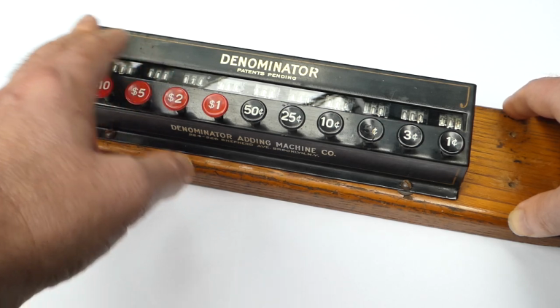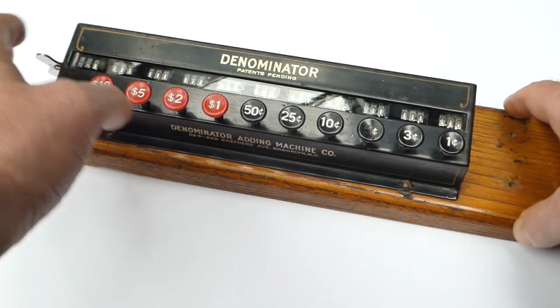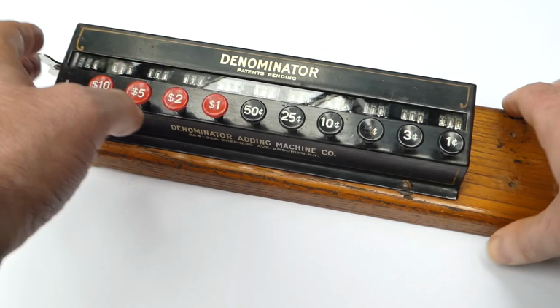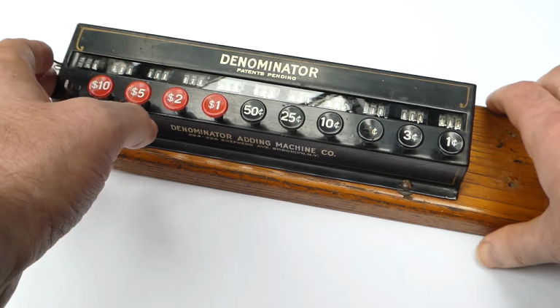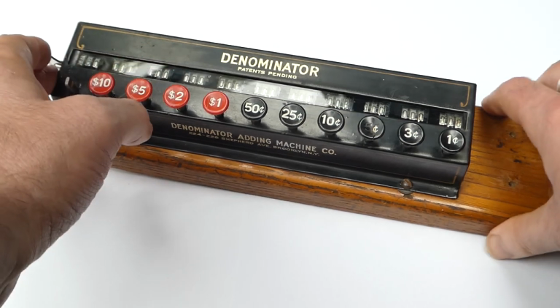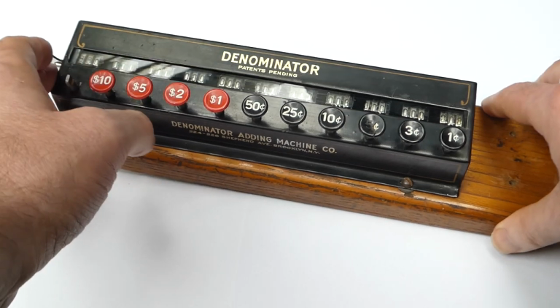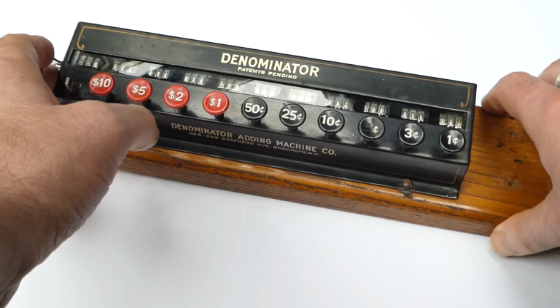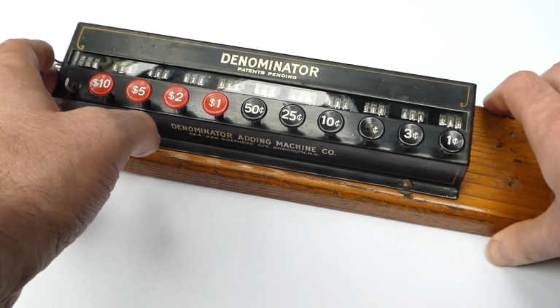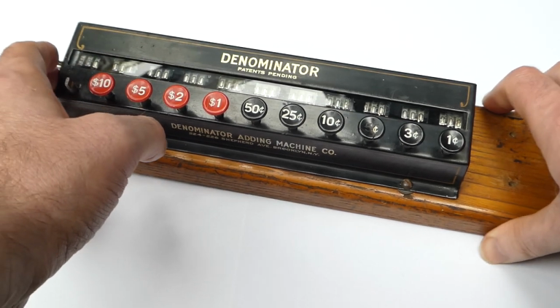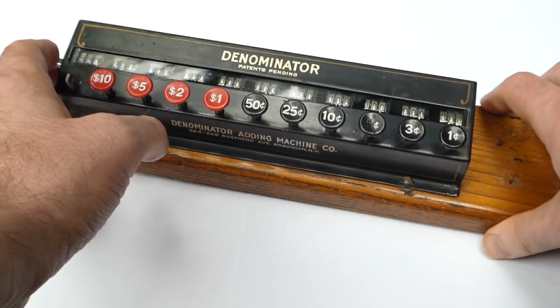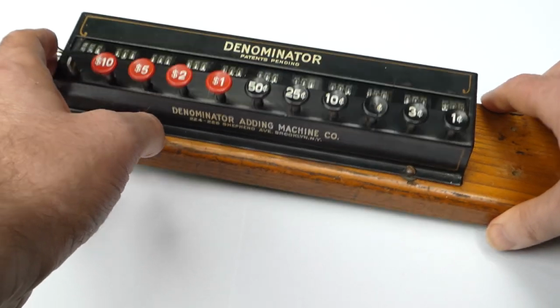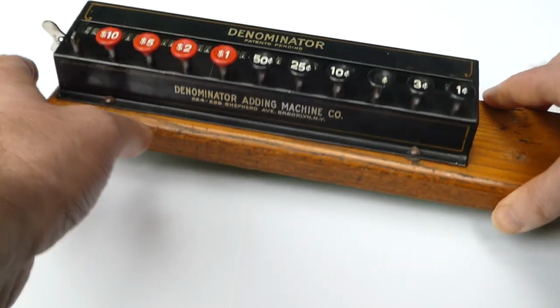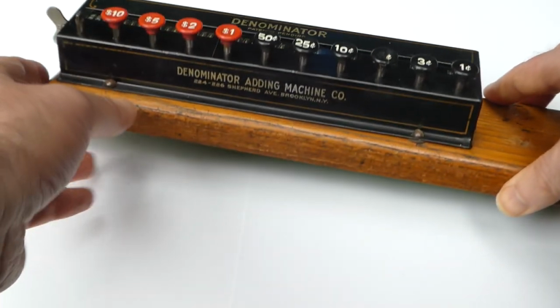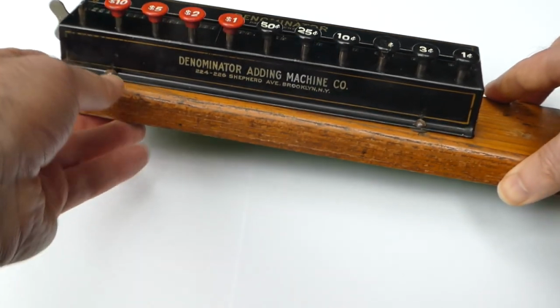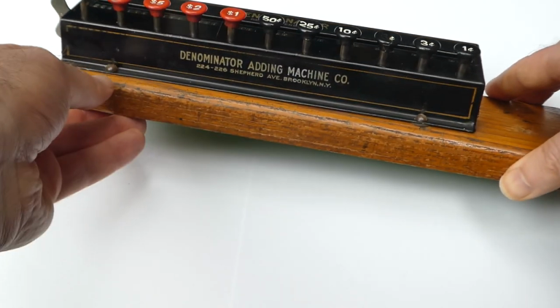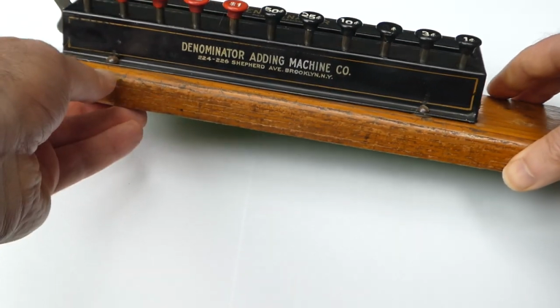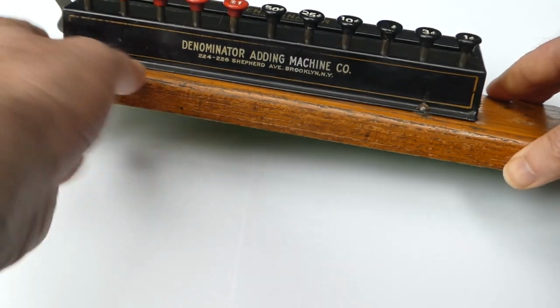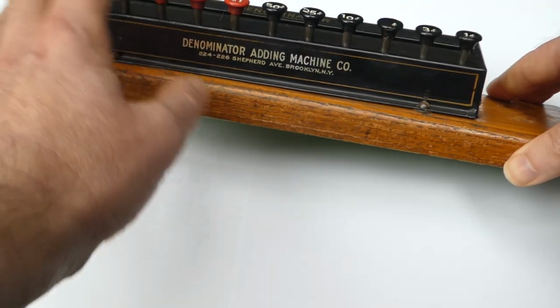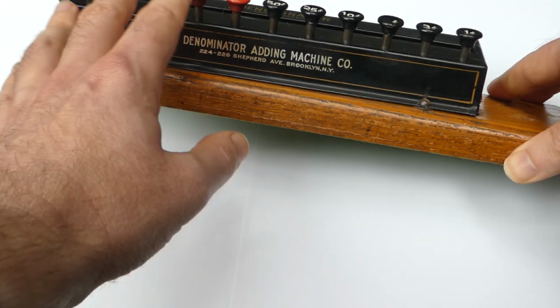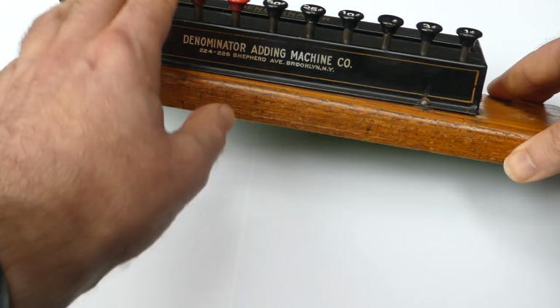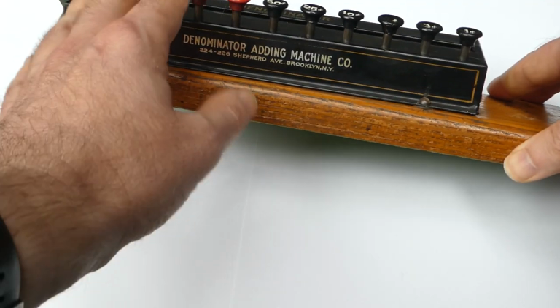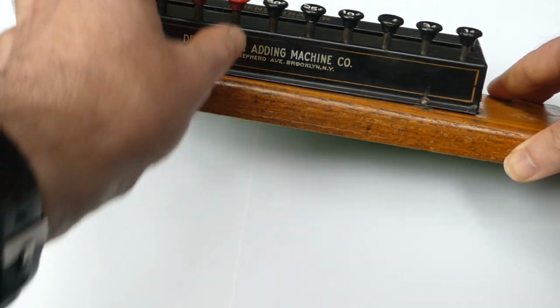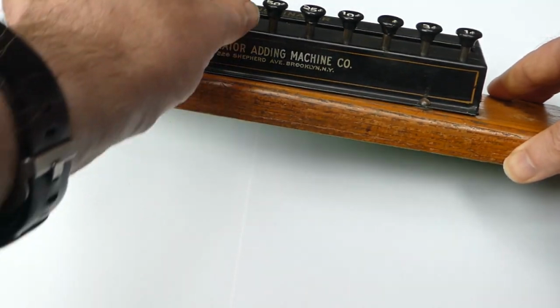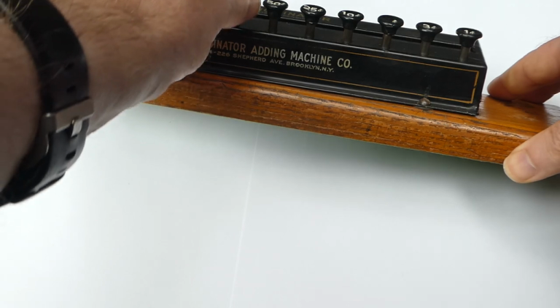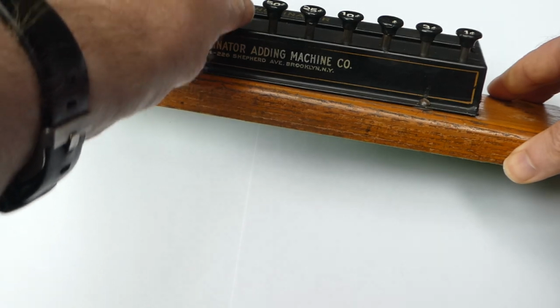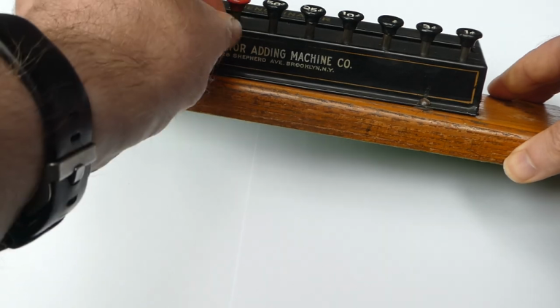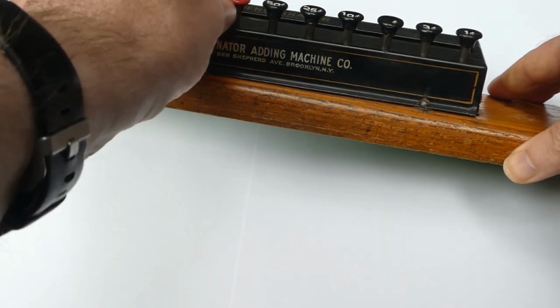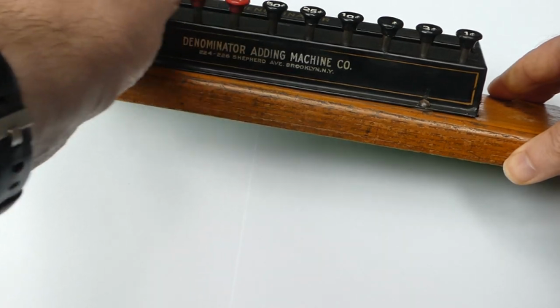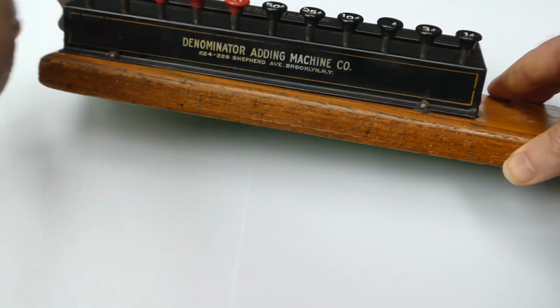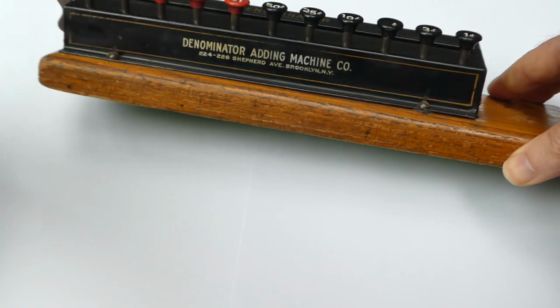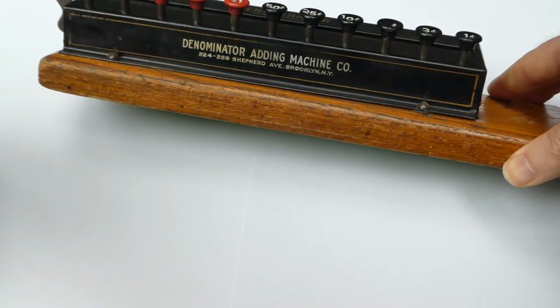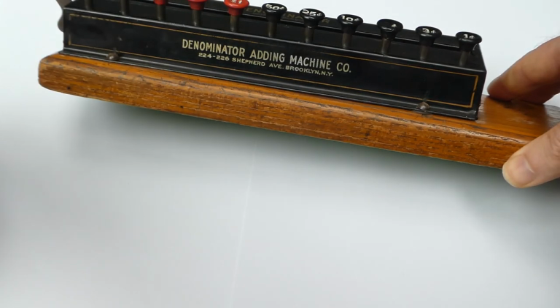So I'm not entirely sure if Frank Morse designed this or somebody else. But anyway, this company was founded in order to make this machine.